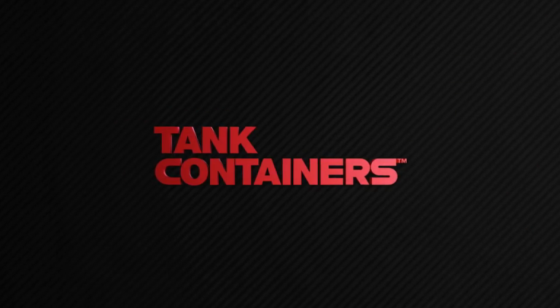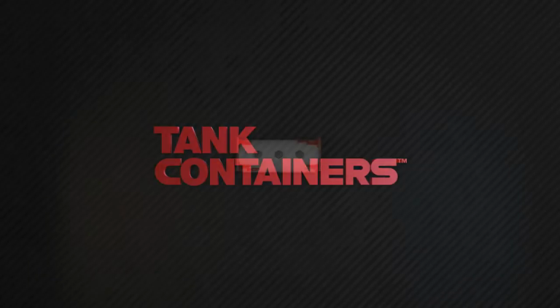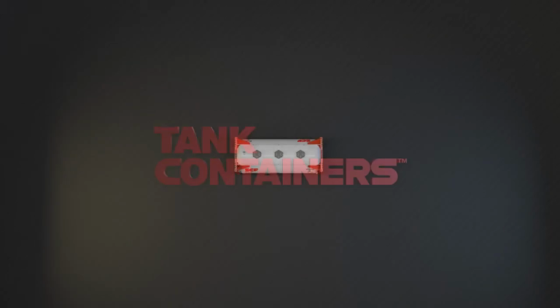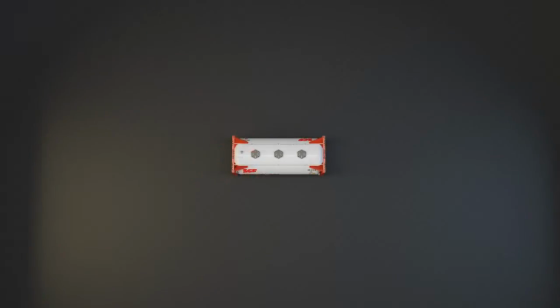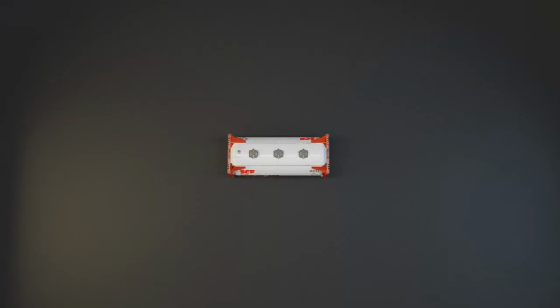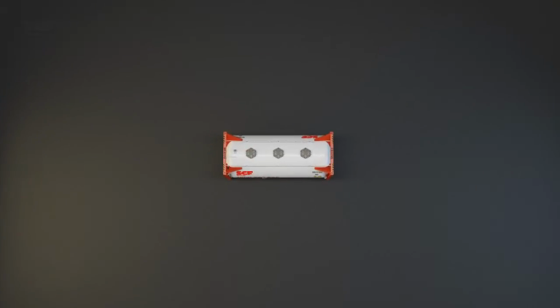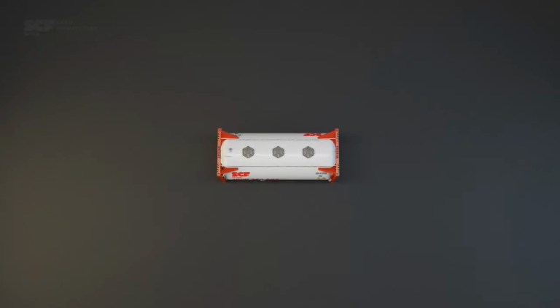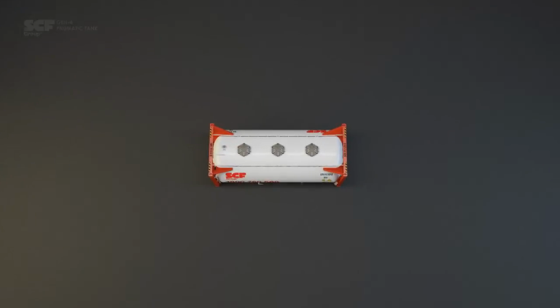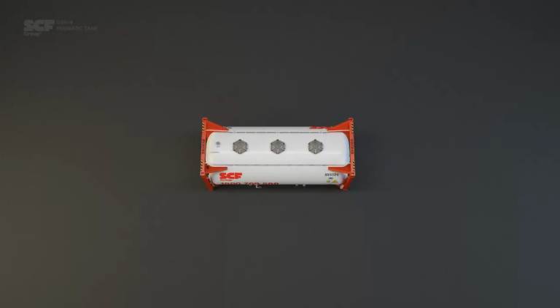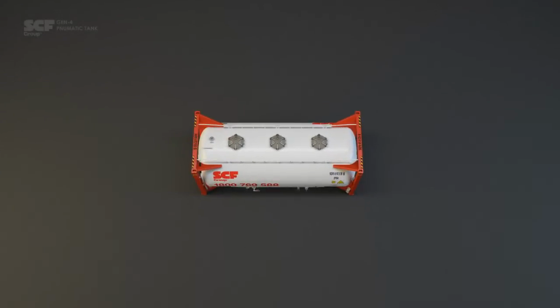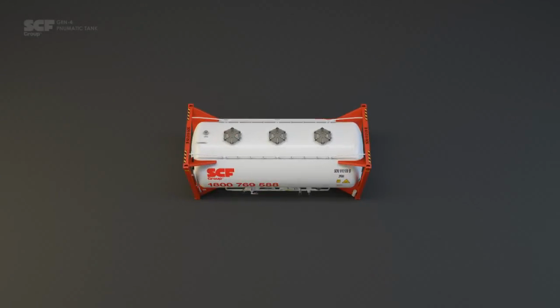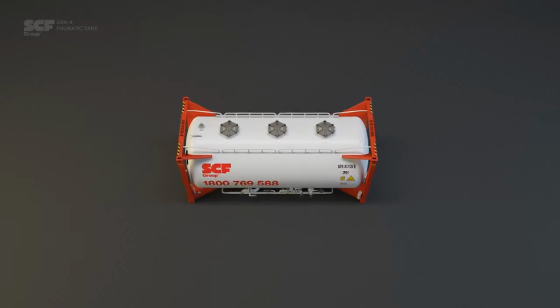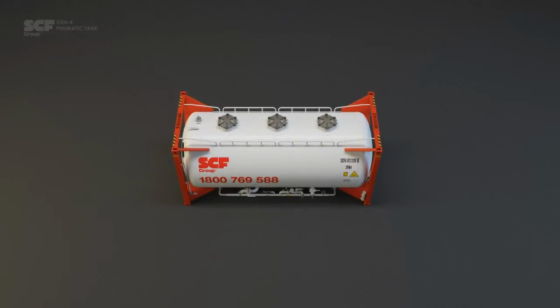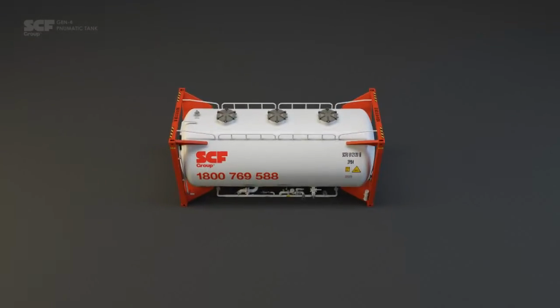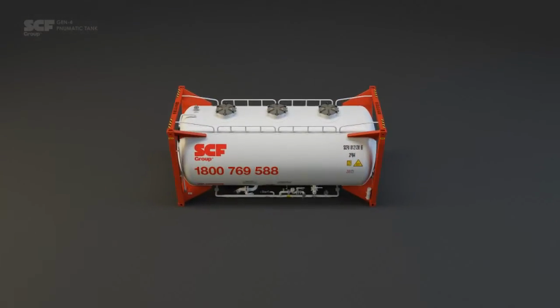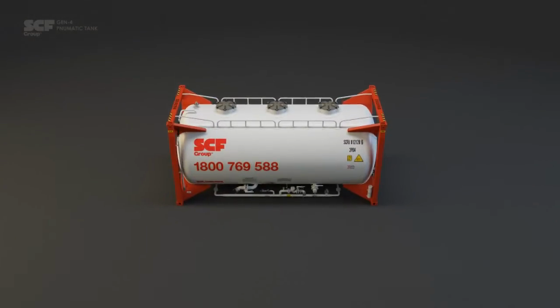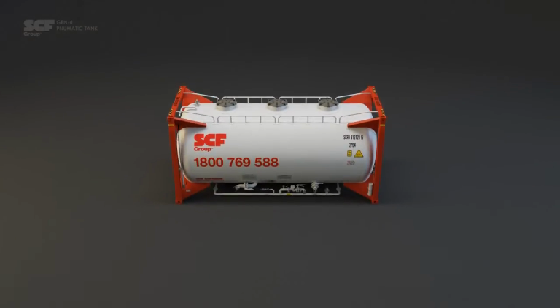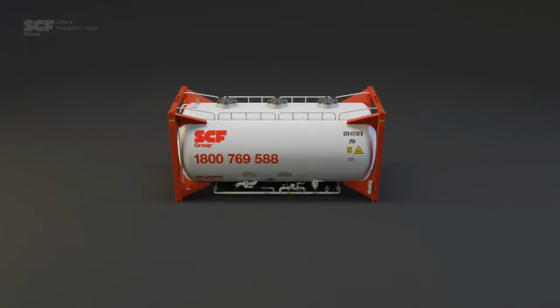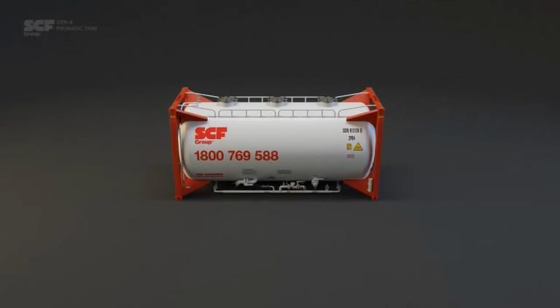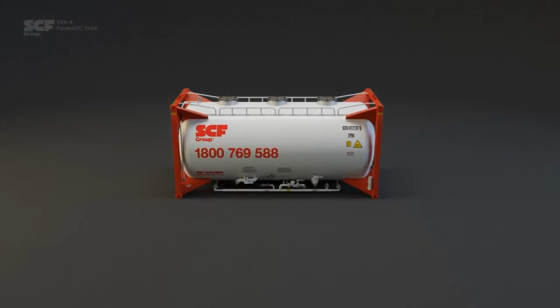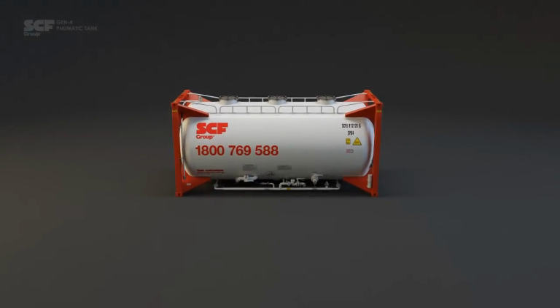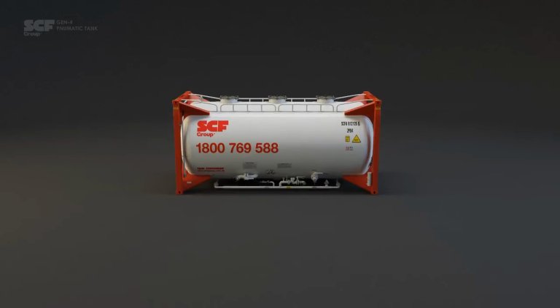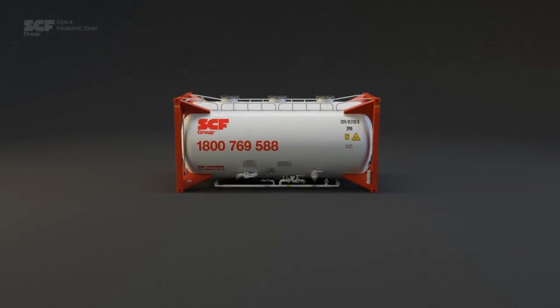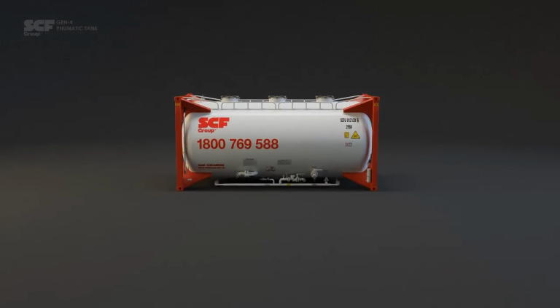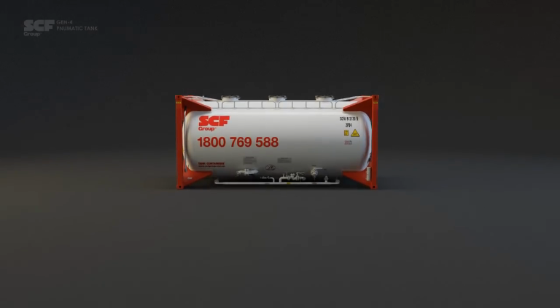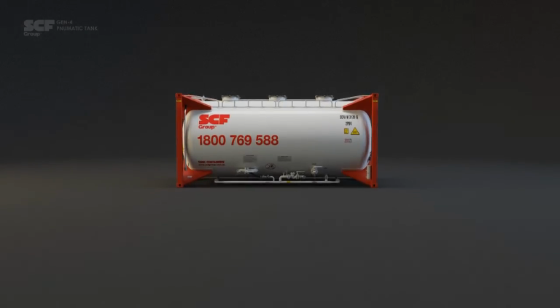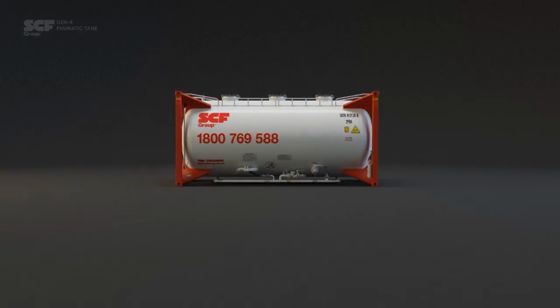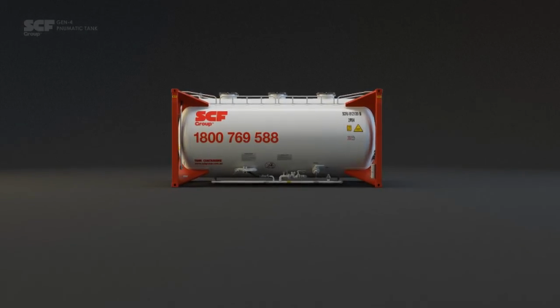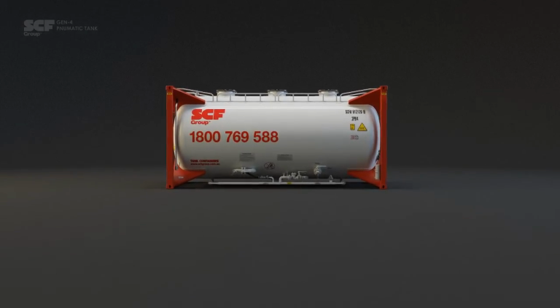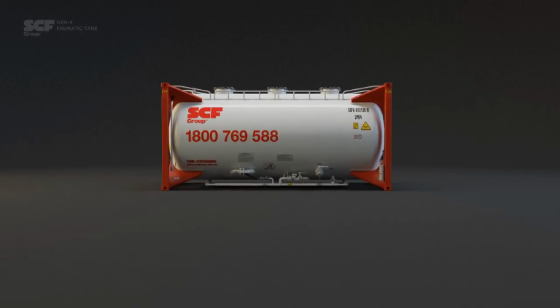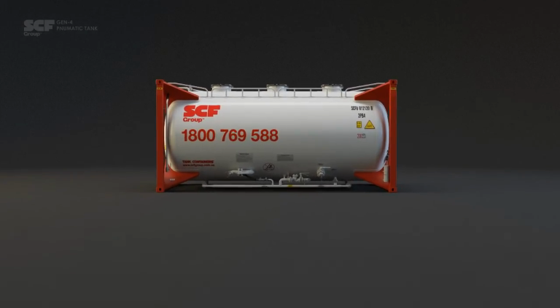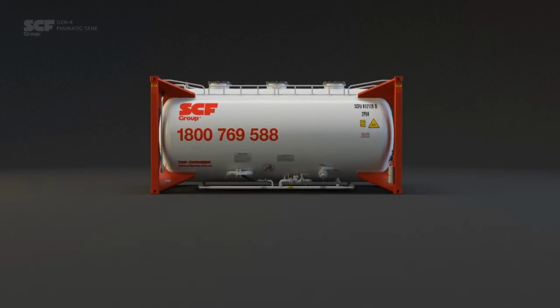SCF Group, leaders in the intermodal containerised sector within Australia, introduced the new Gen4 pneumatic tank.